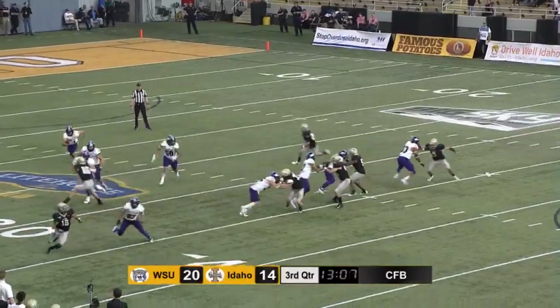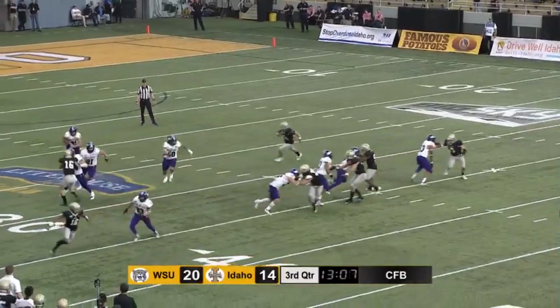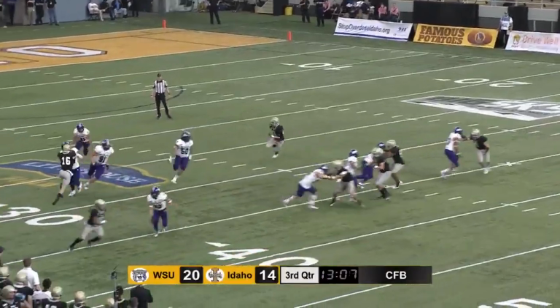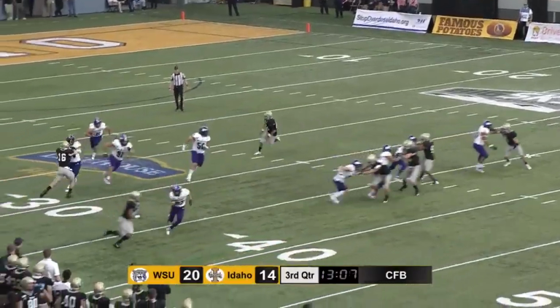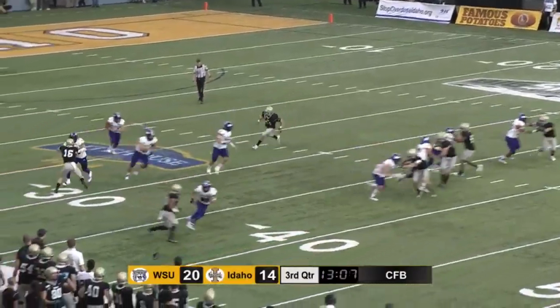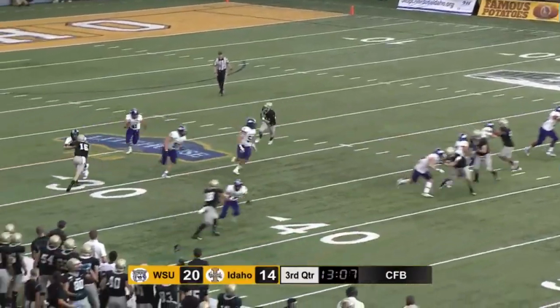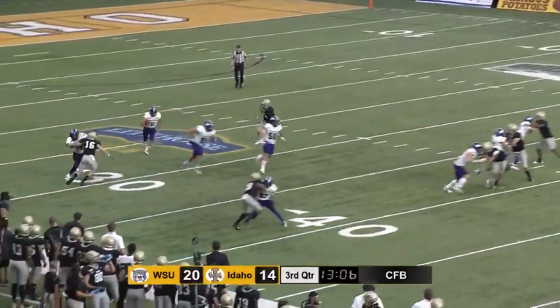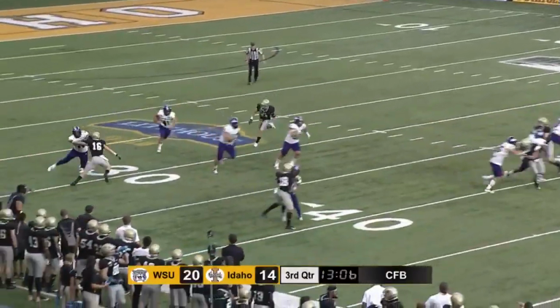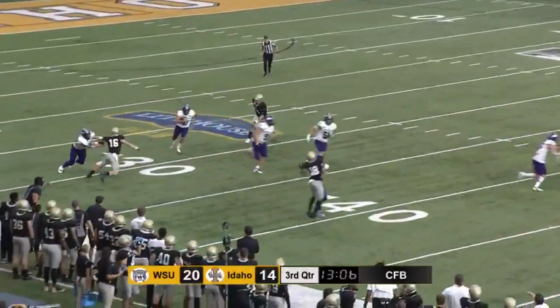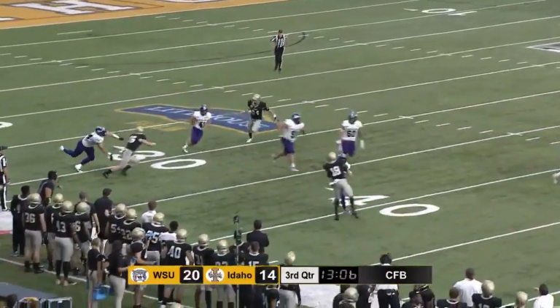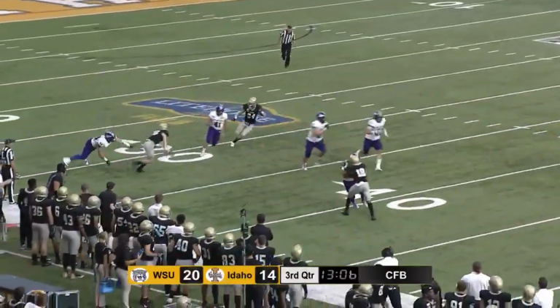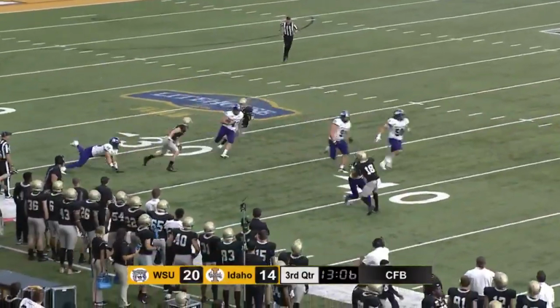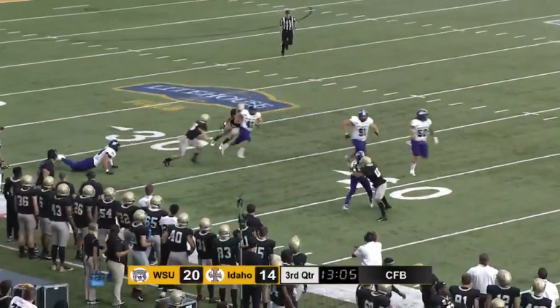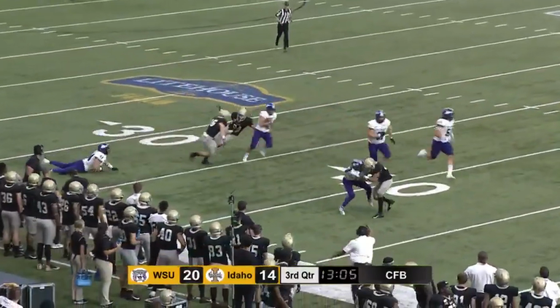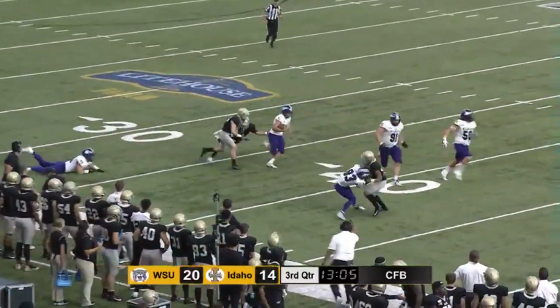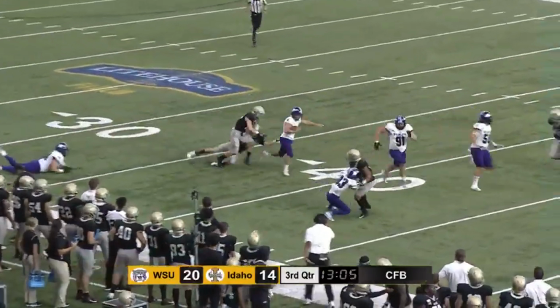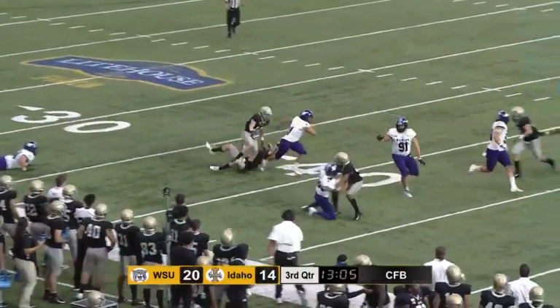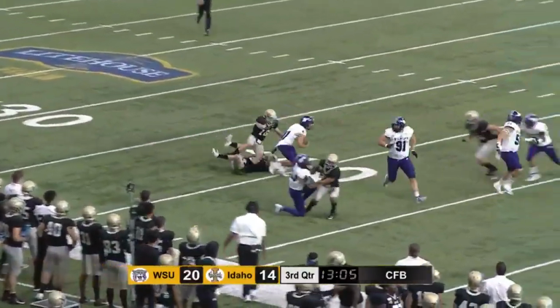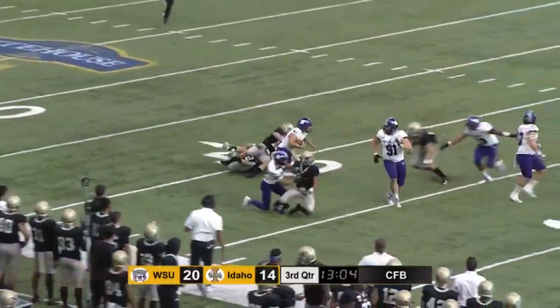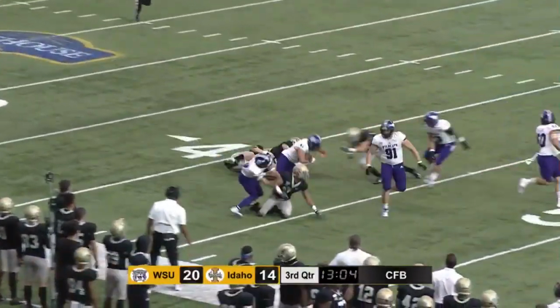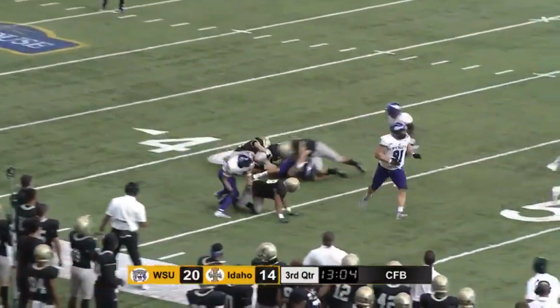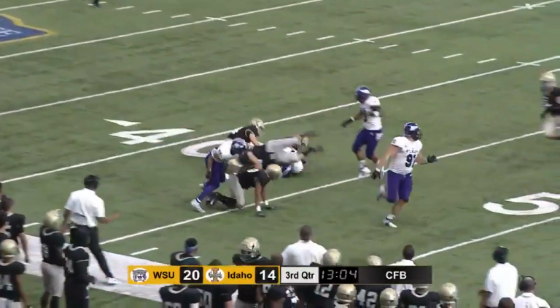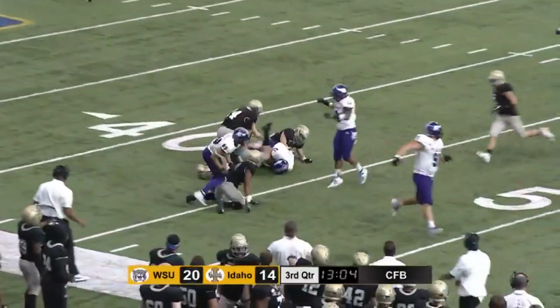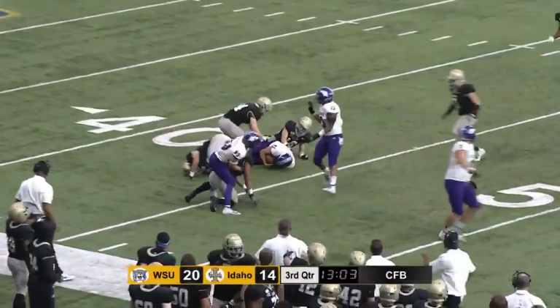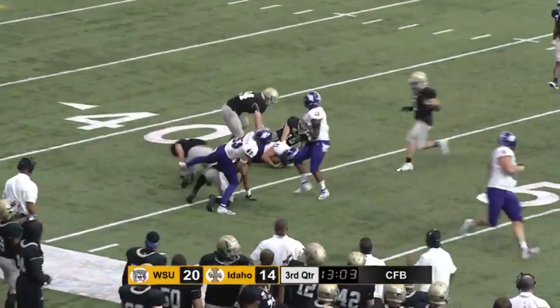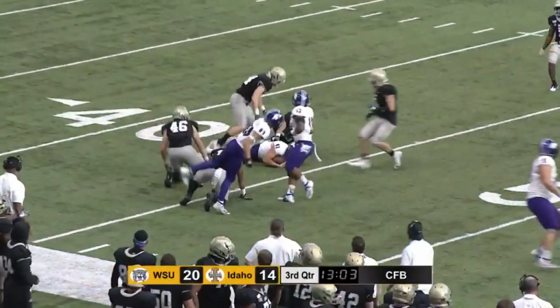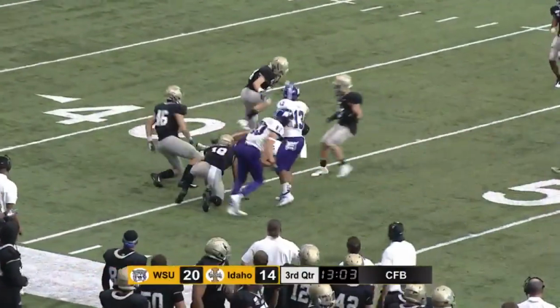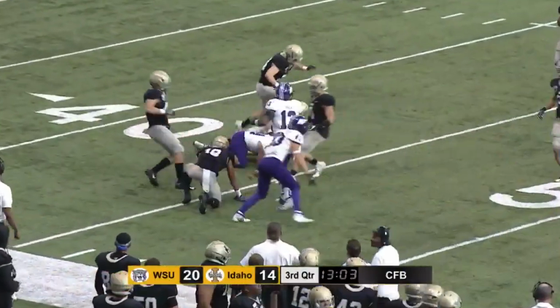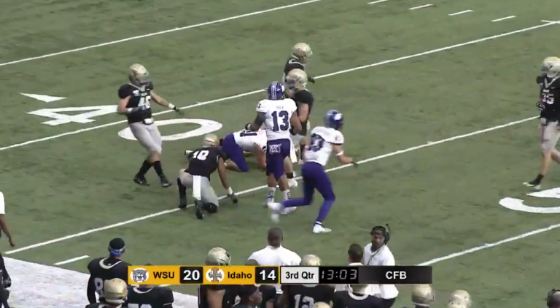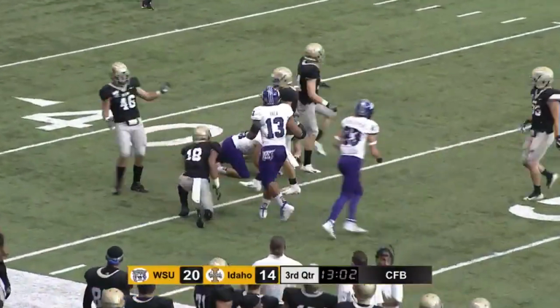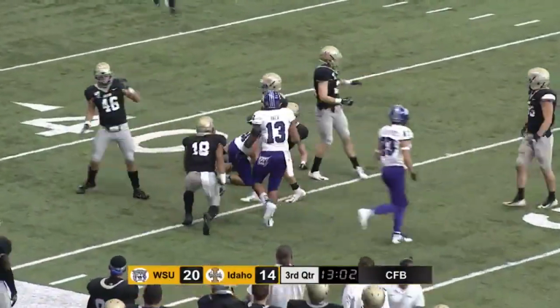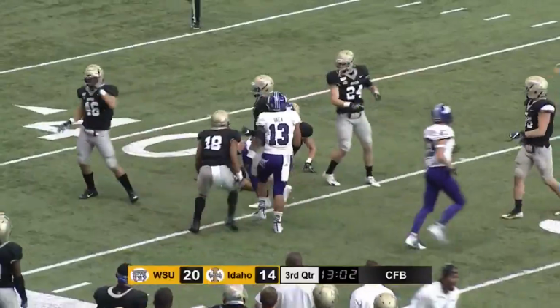They're going to go for it here — it's a fake. And it will pick up the first down.